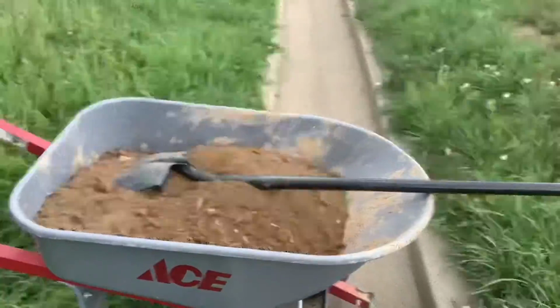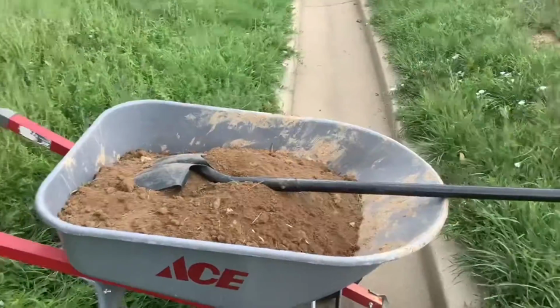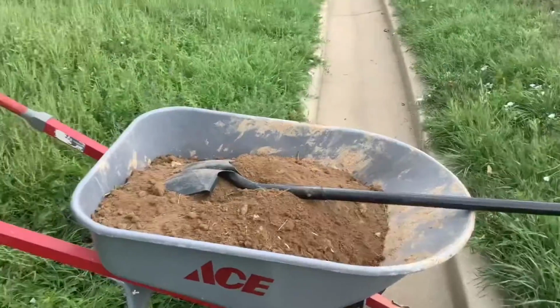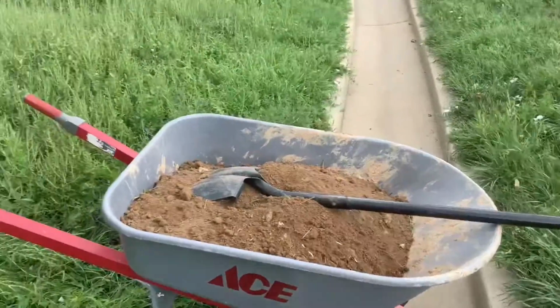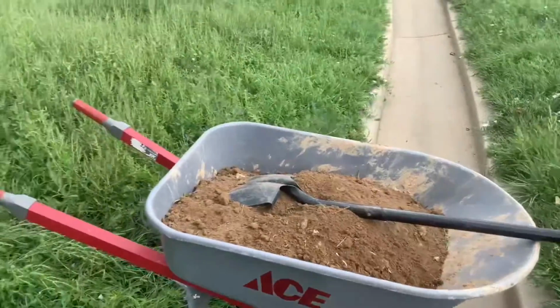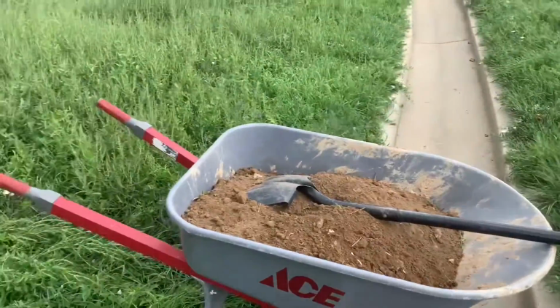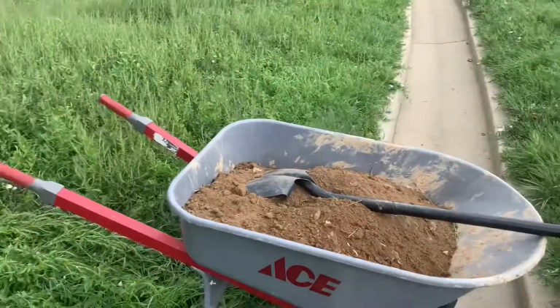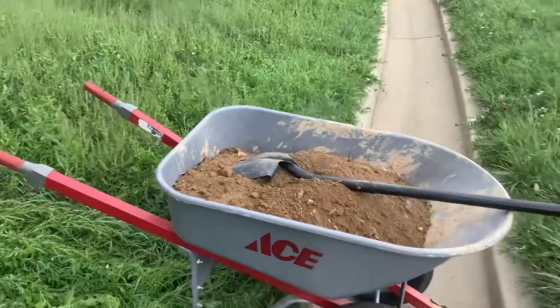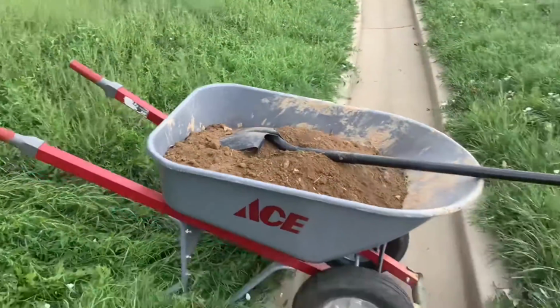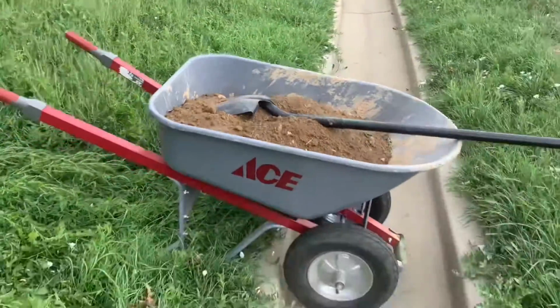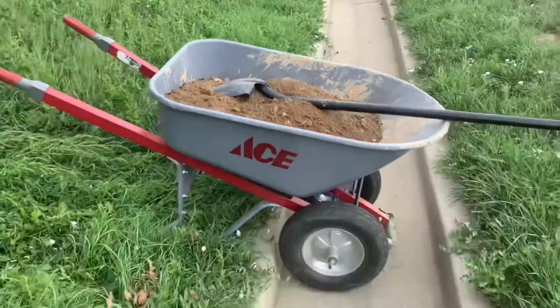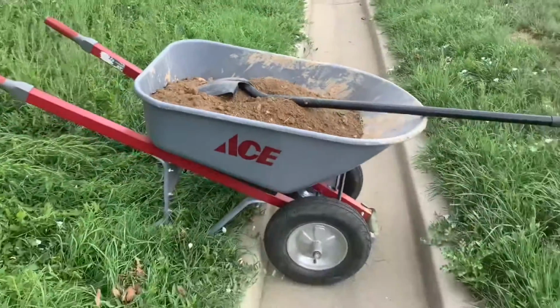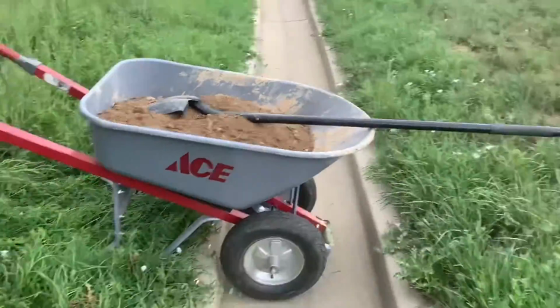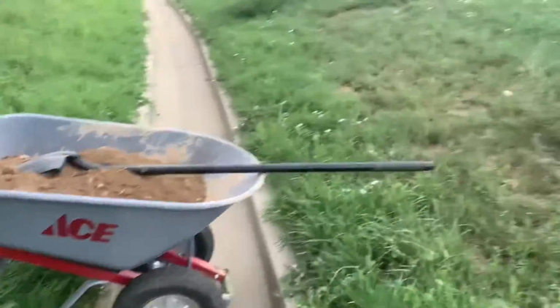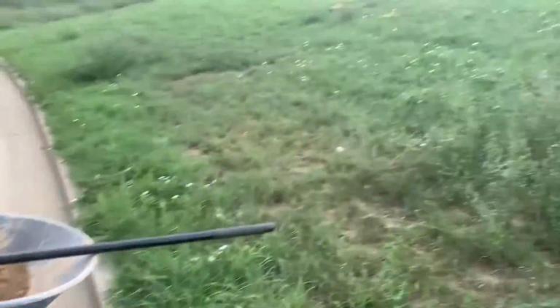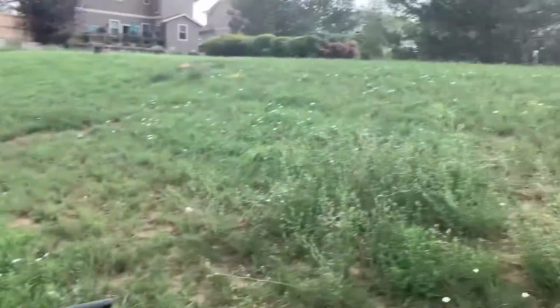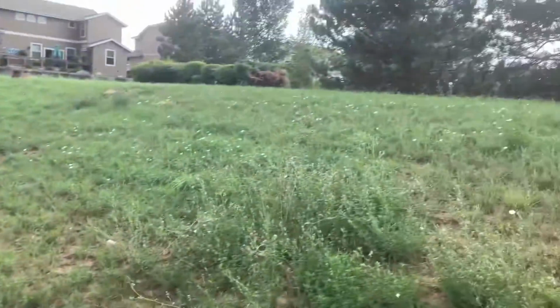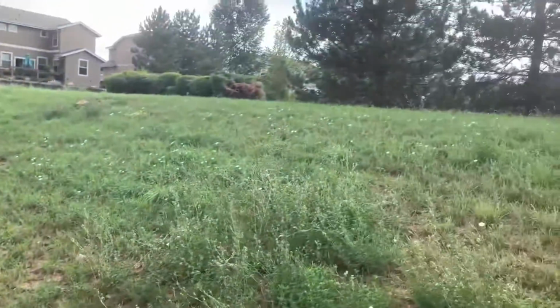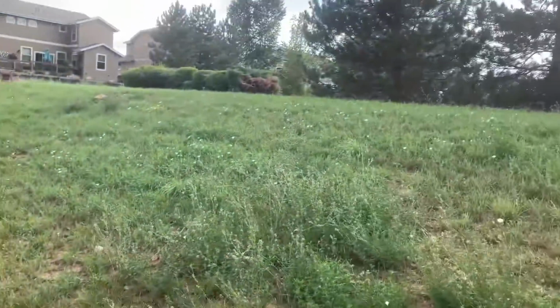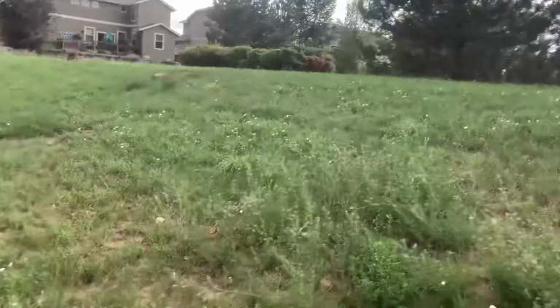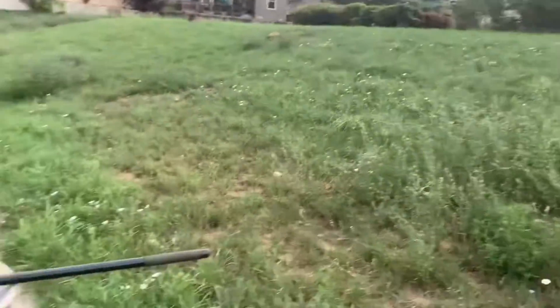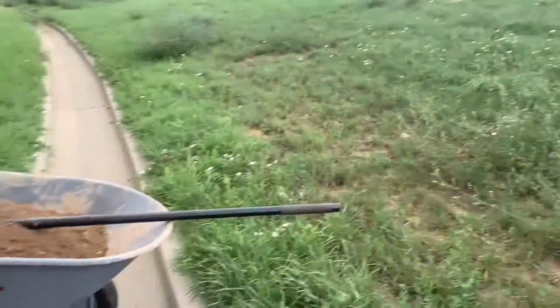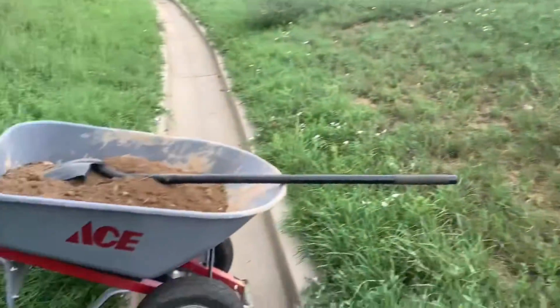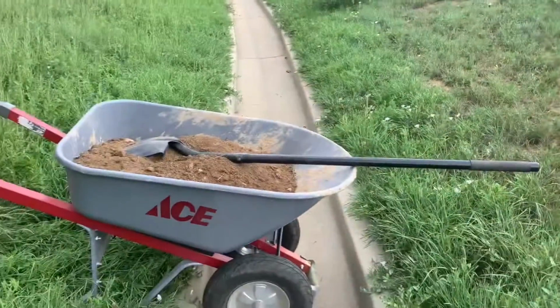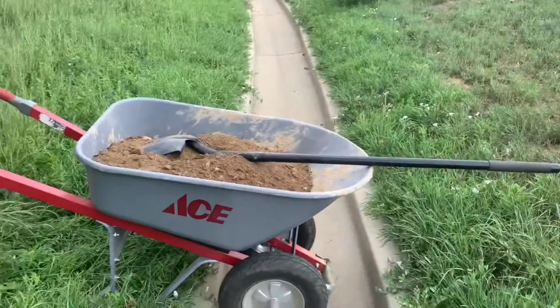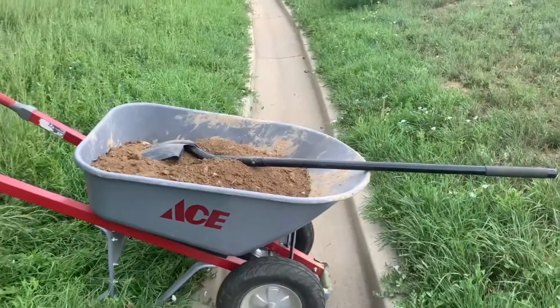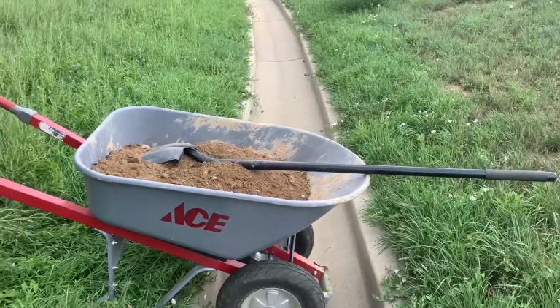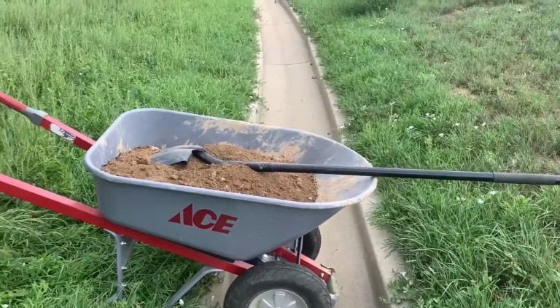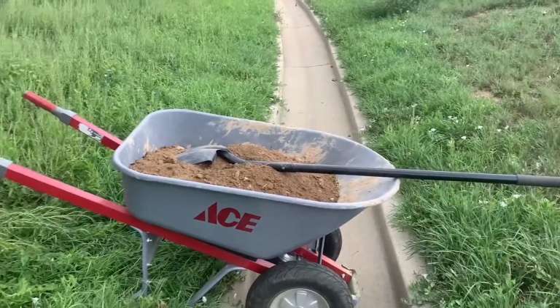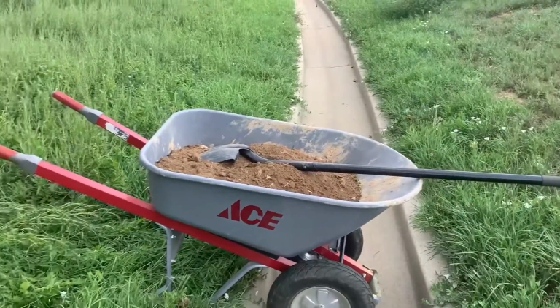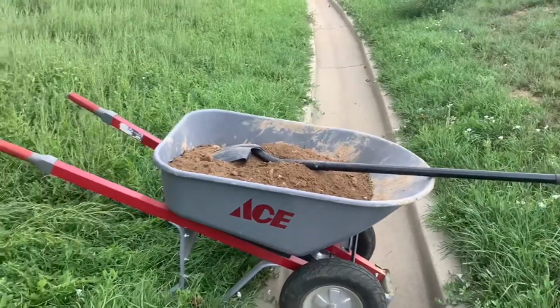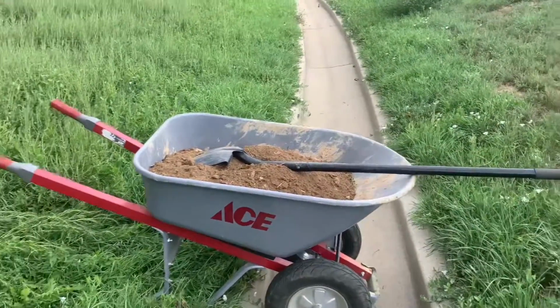I didn't think about this — we're going to have to get this wheelbarrow up this hill, so this might be a little bit of a struggle.